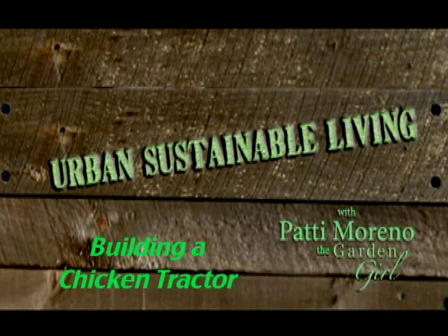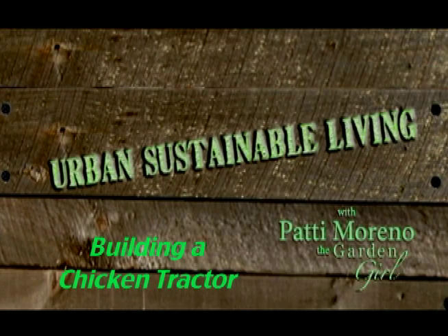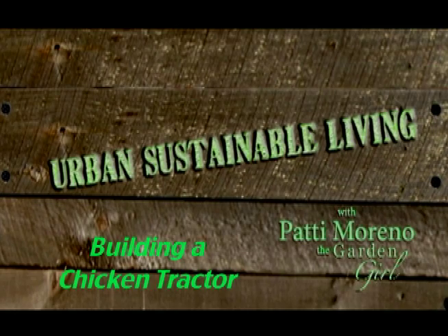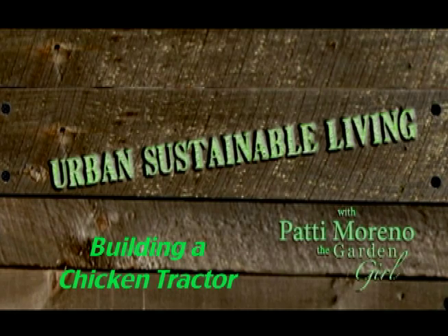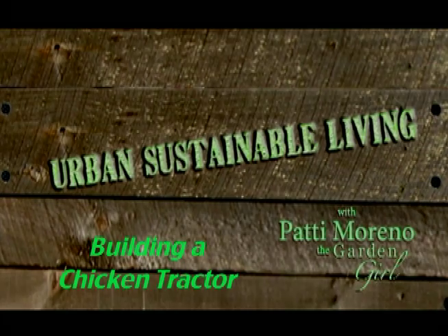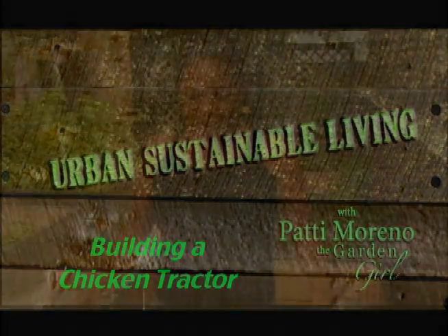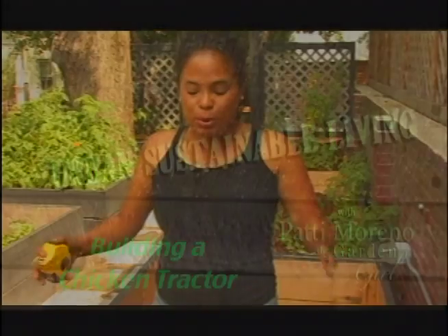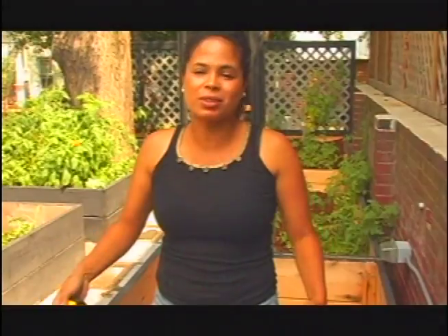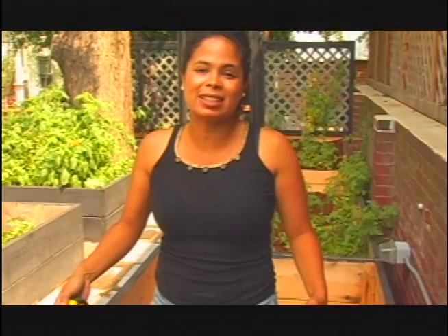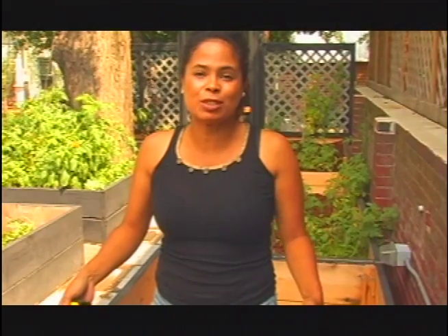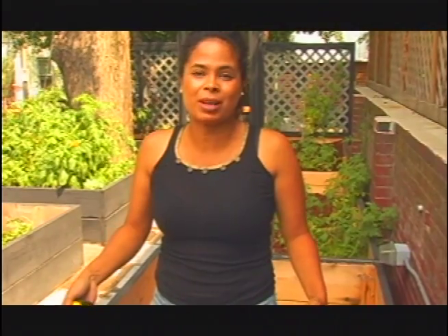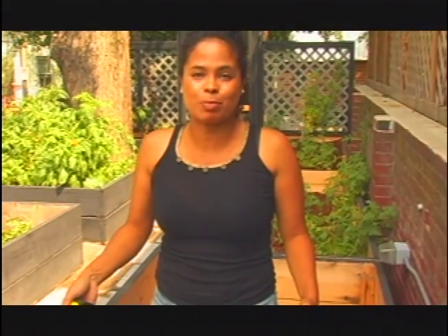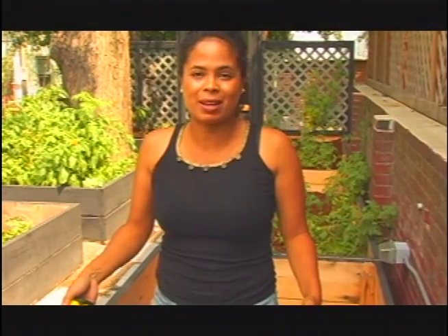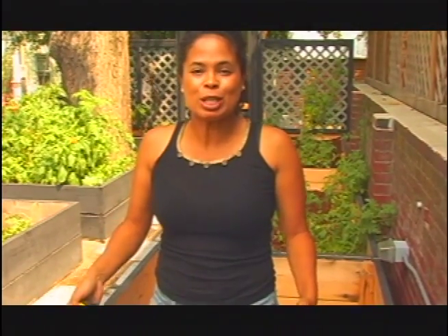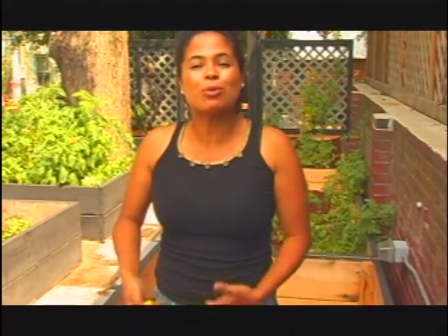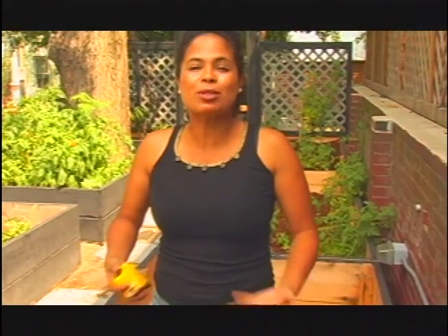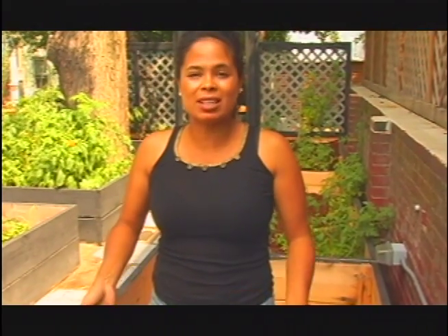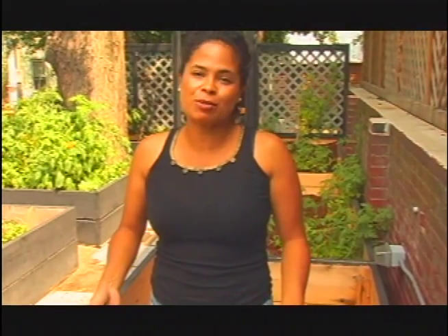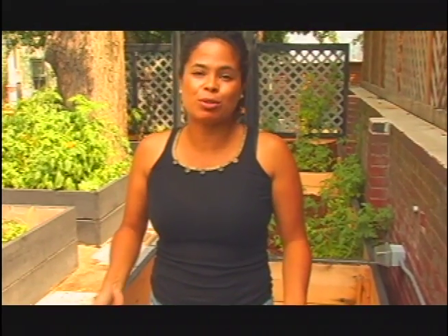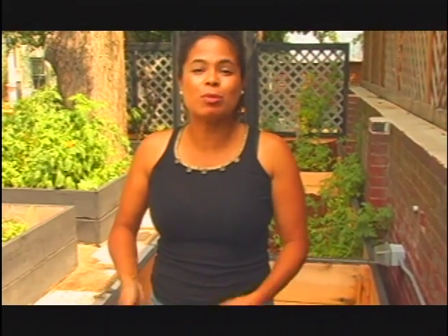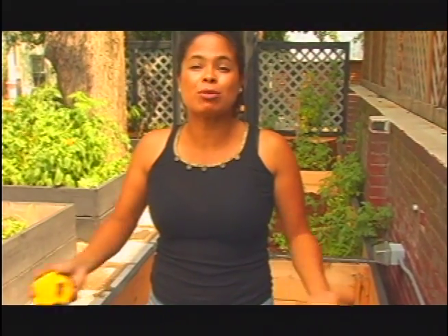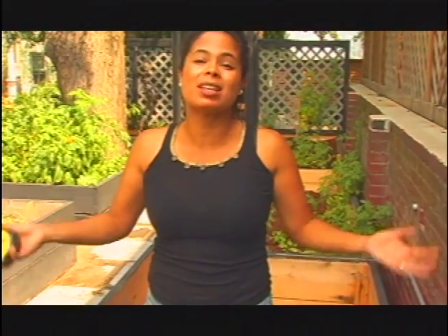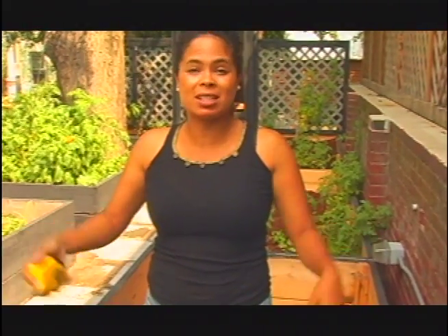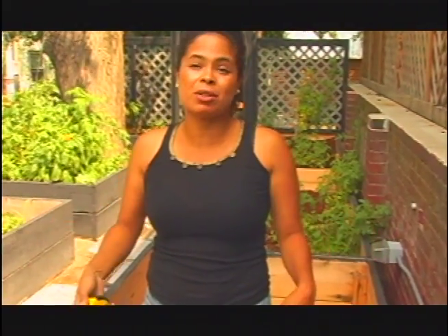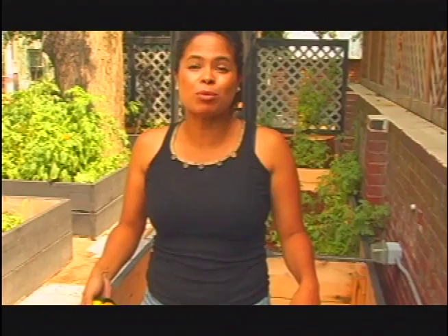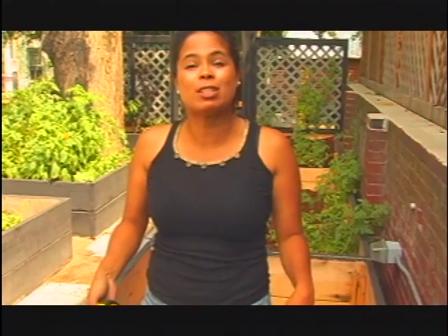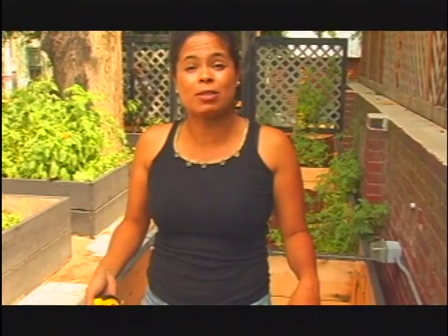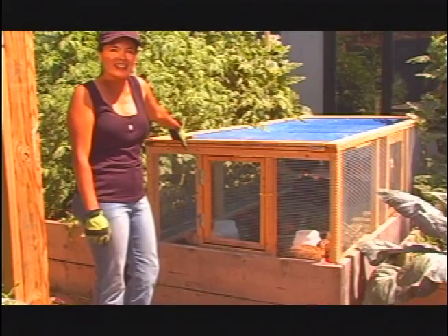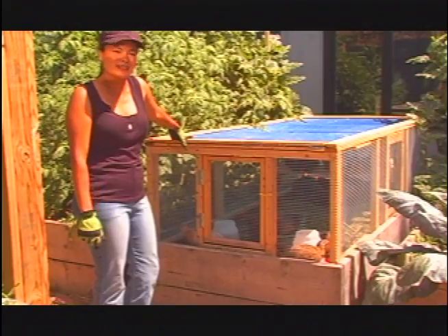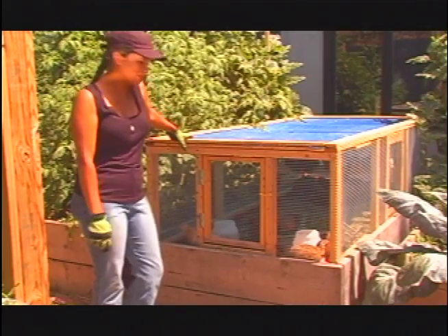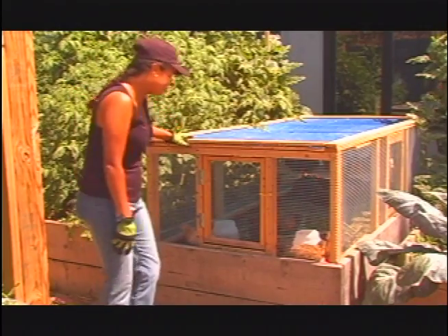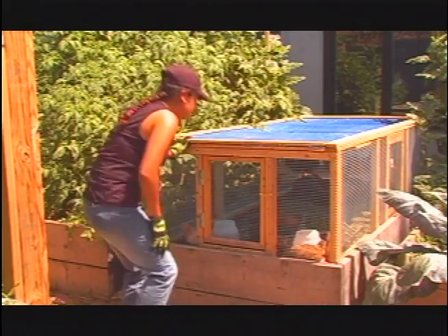The cage we're going to build fits perfectly in each raised bed. The first thing you have to do is measure the interior of the raised bed that you want to put the cage into.